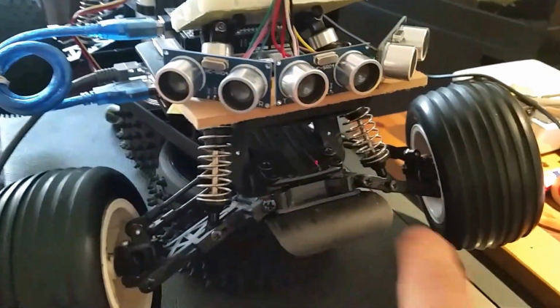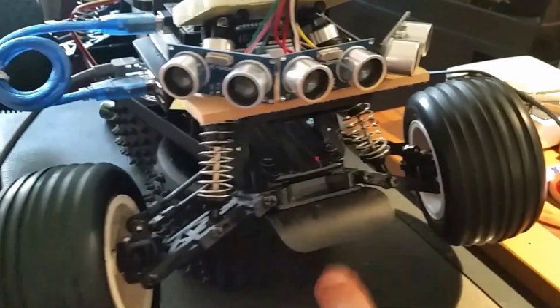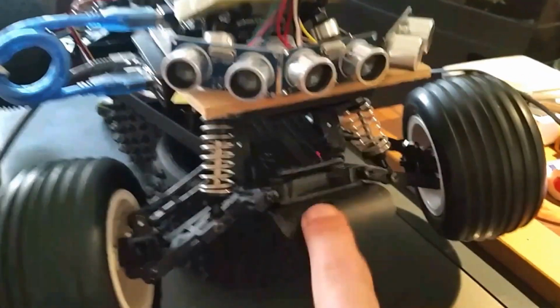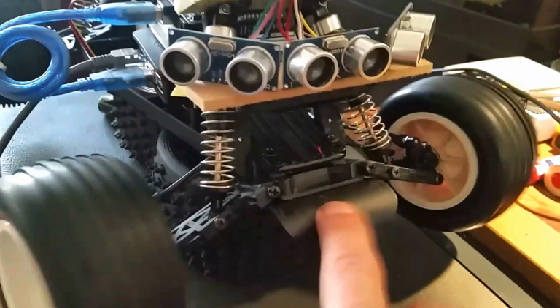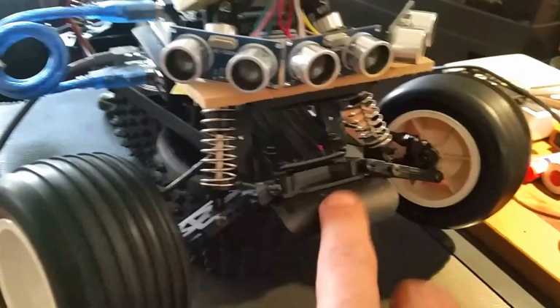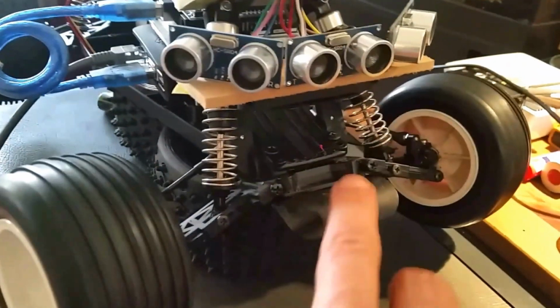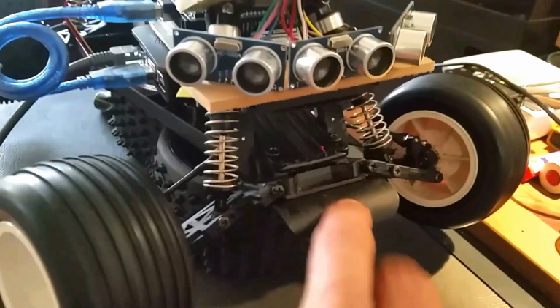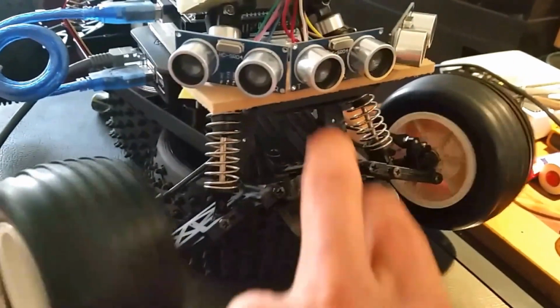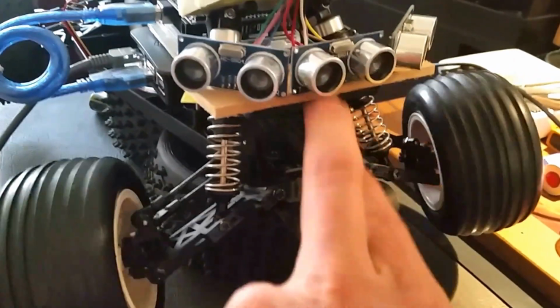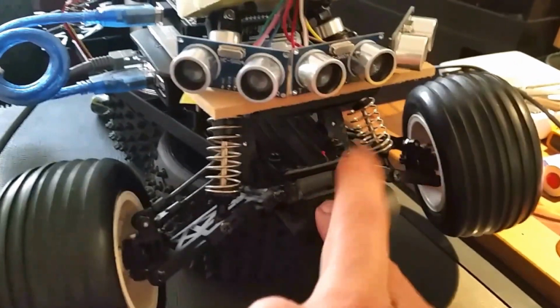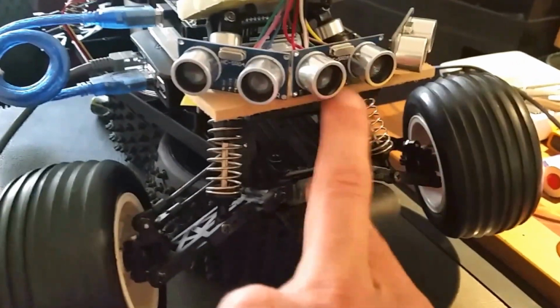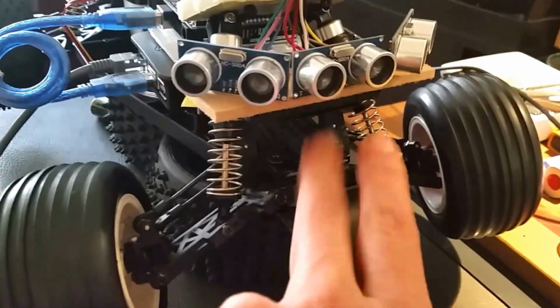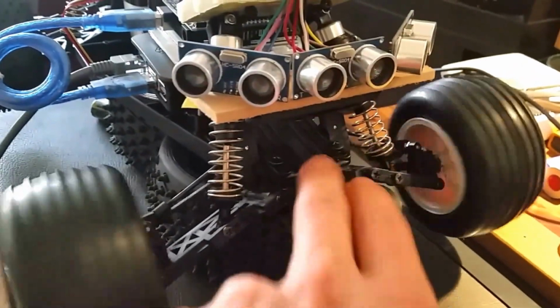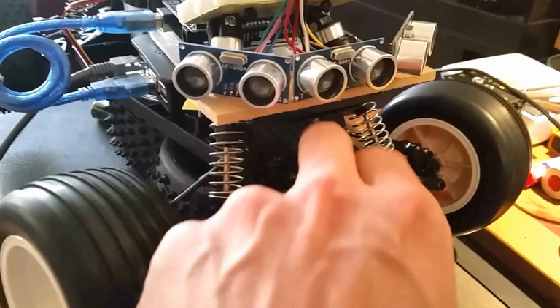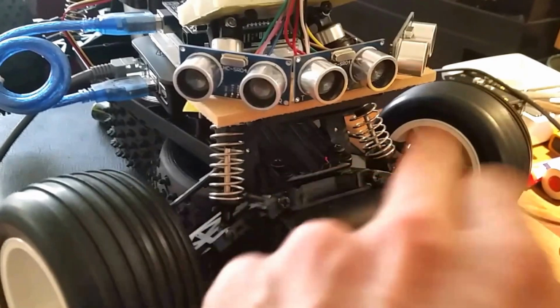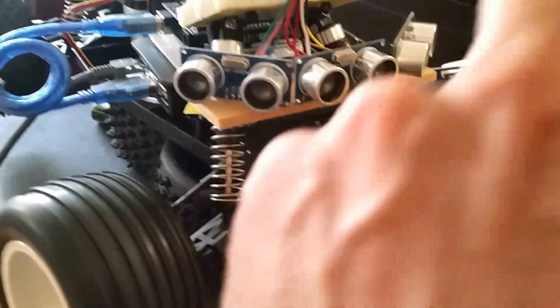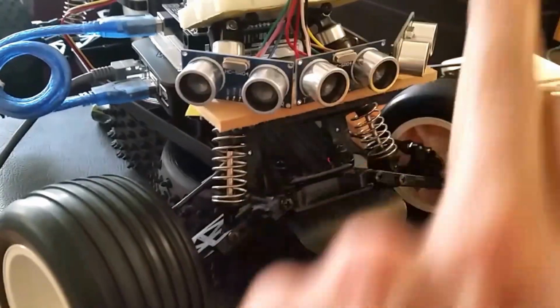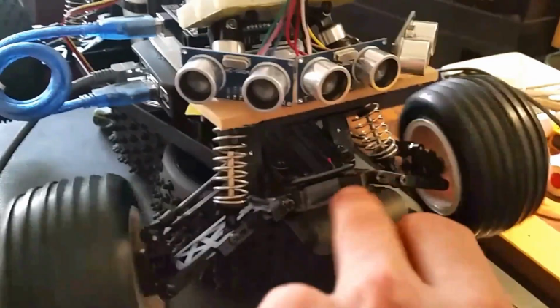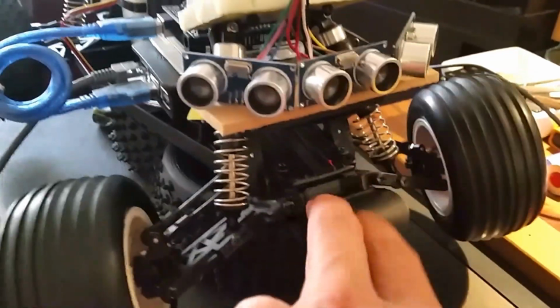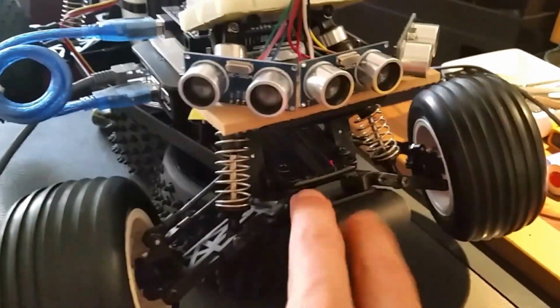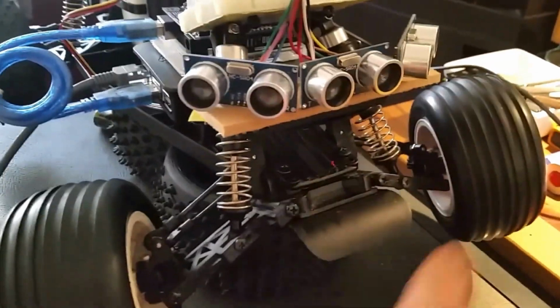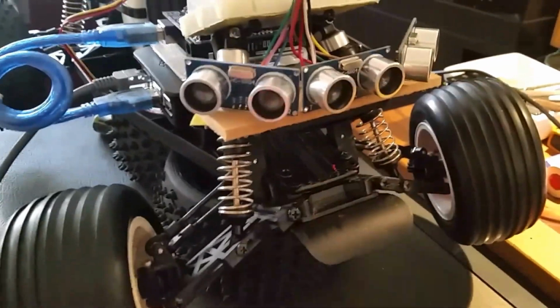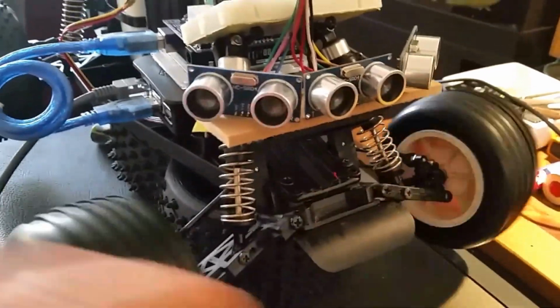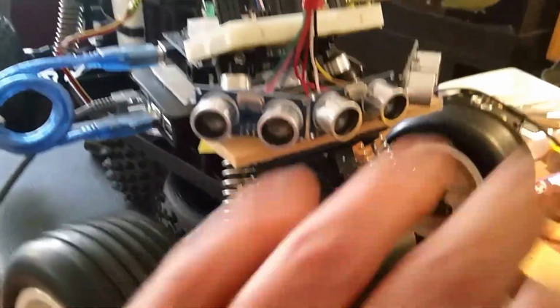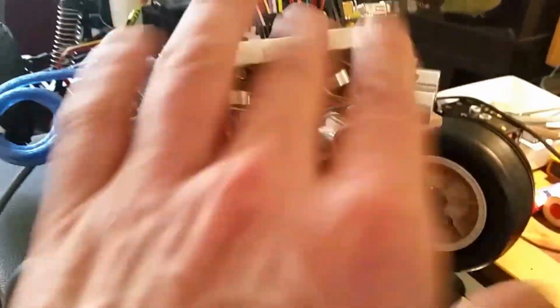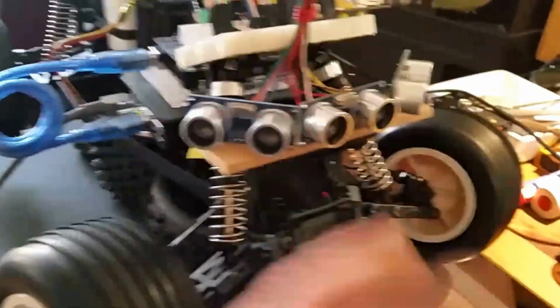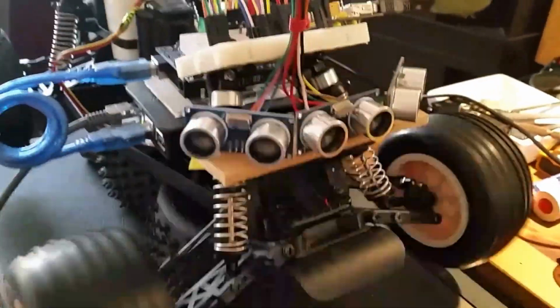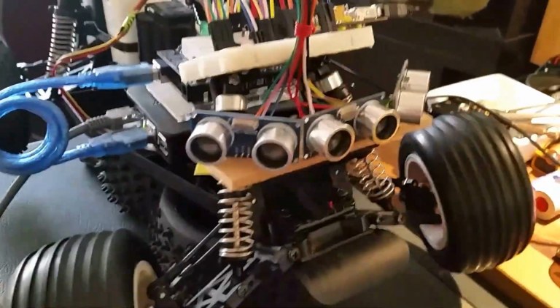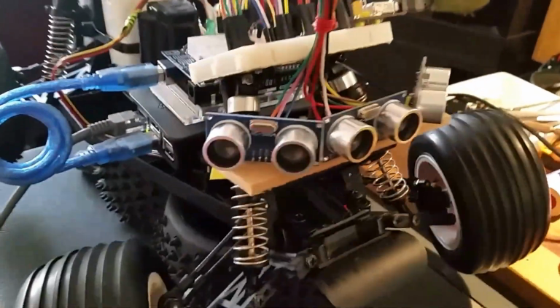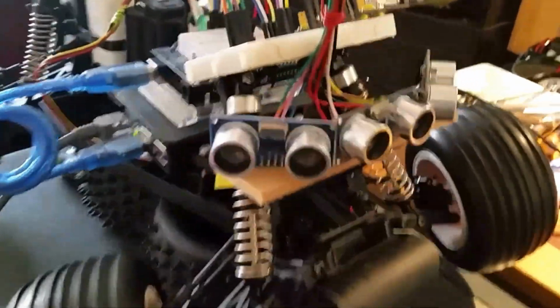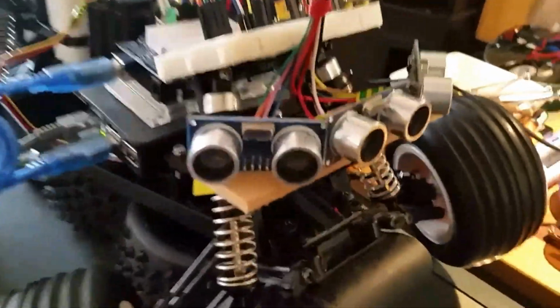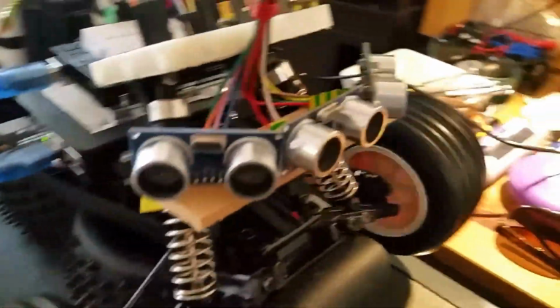I need to flip that again. I was thinking of mounting the camera up here or something, but the camera is going to be in a different spot now.